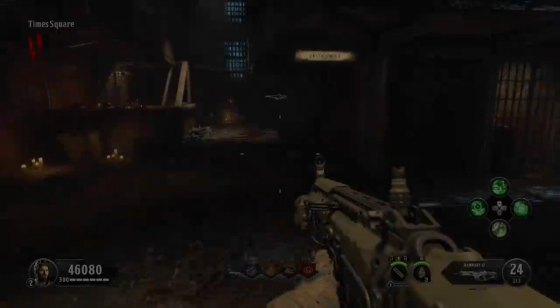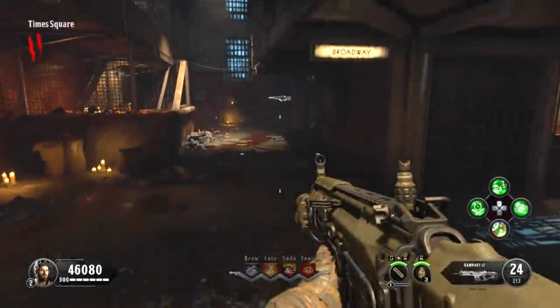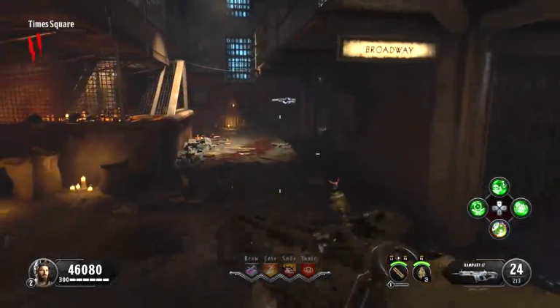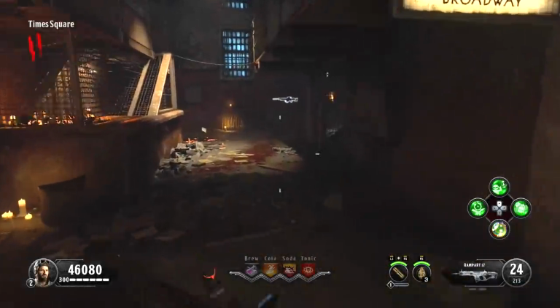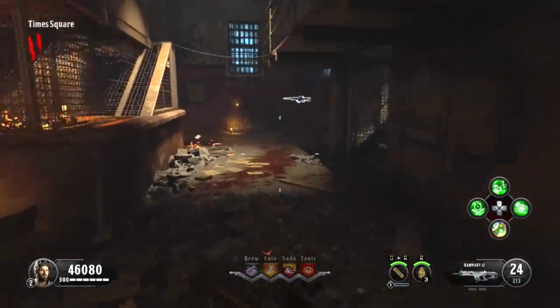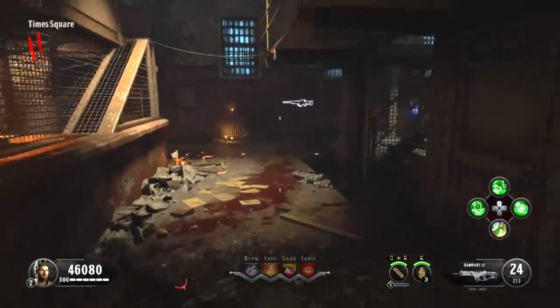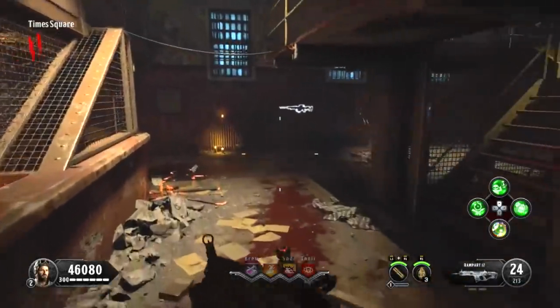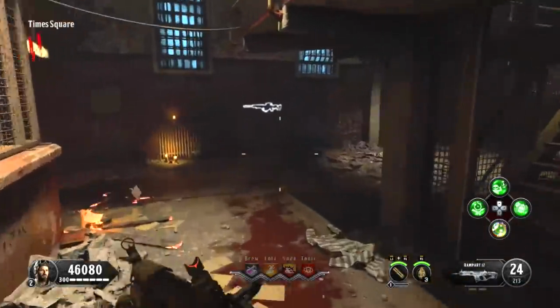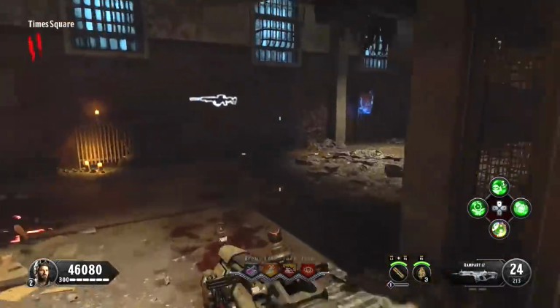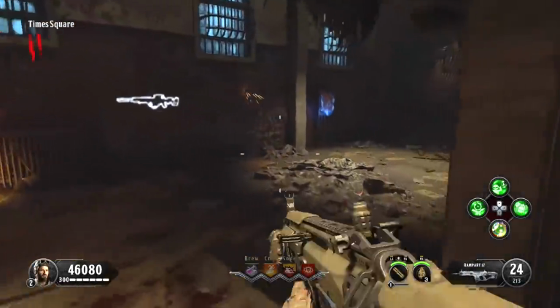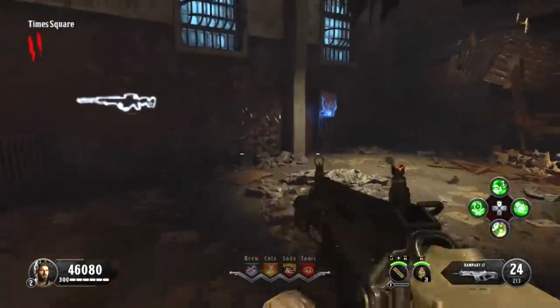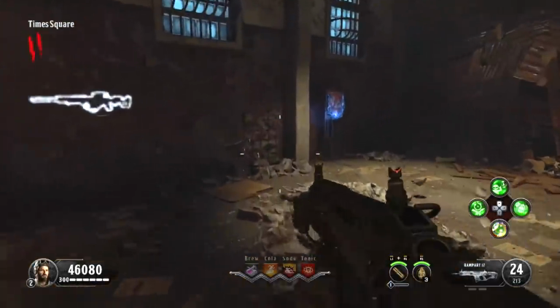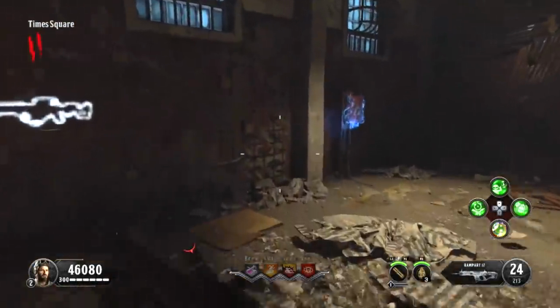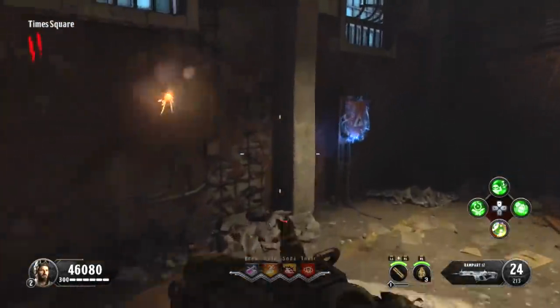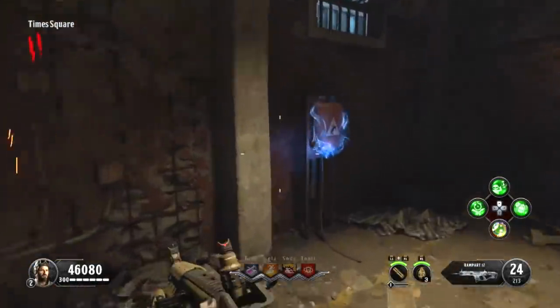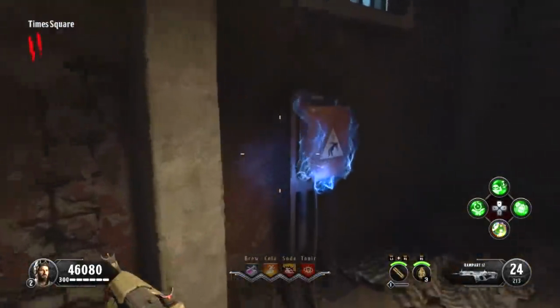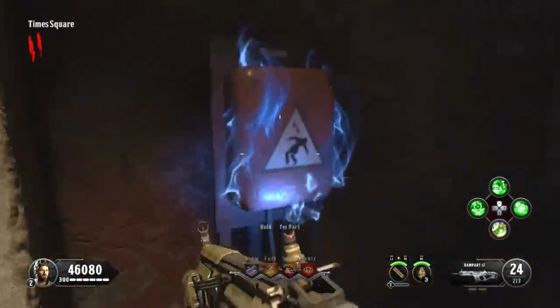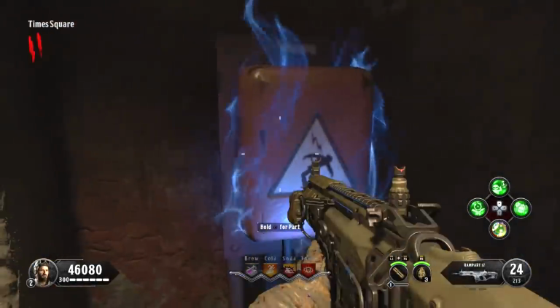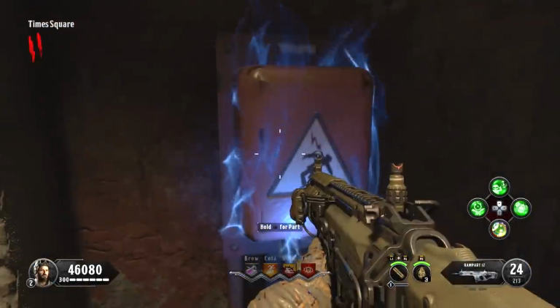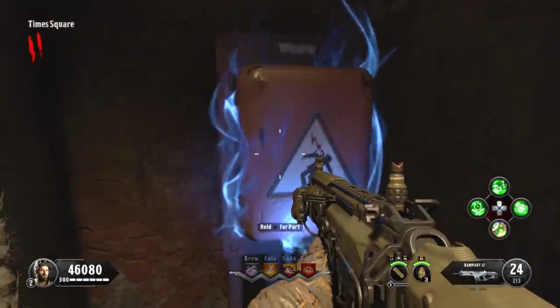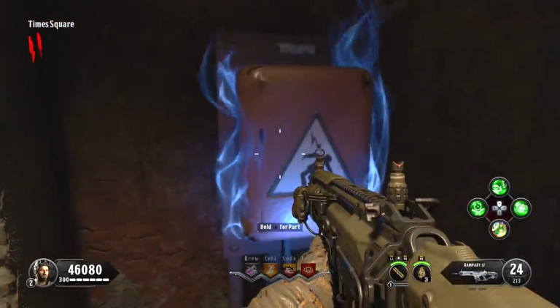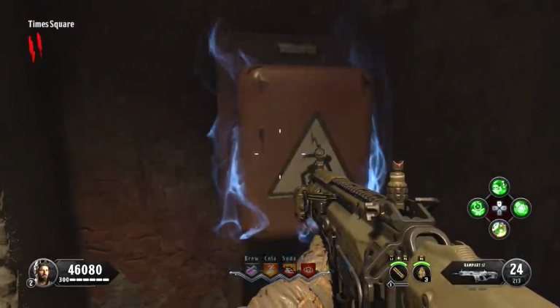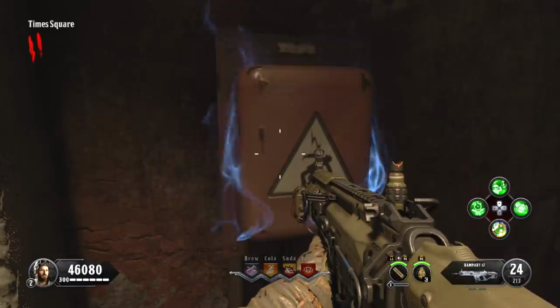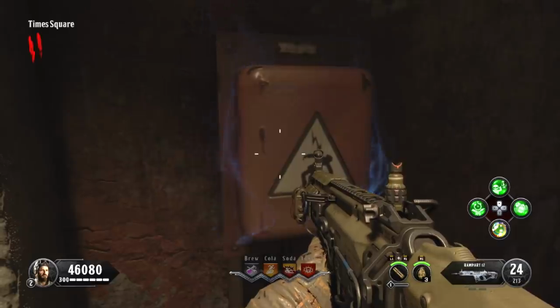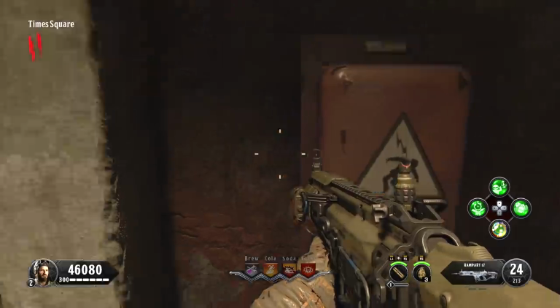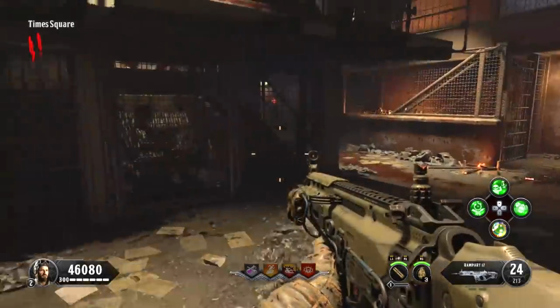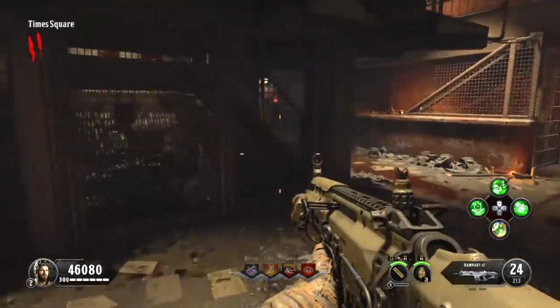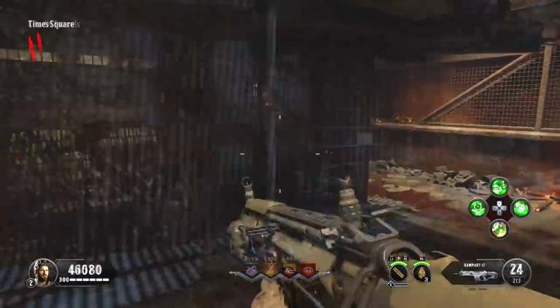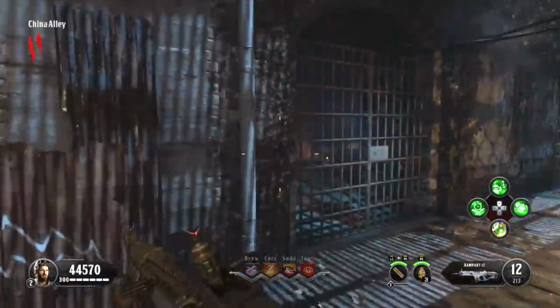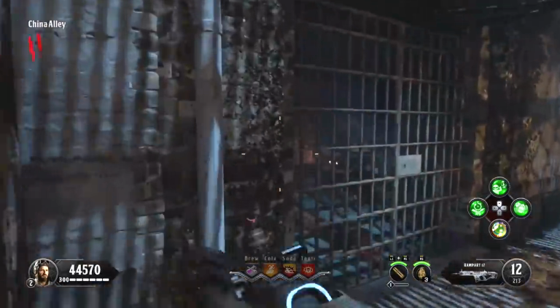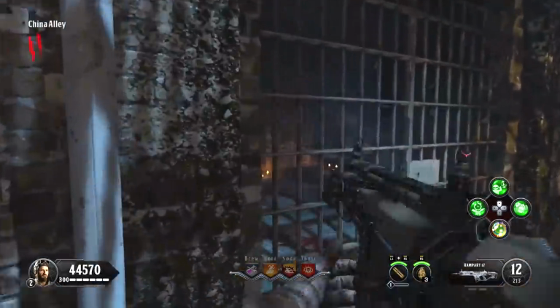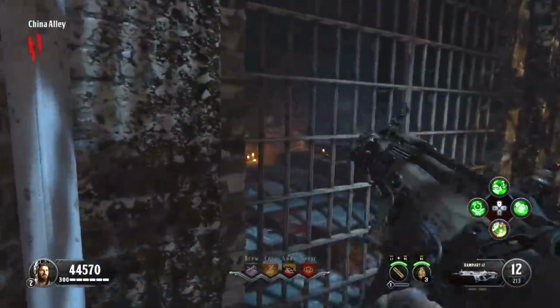Hey guys, I'm going to show you how to get the Unlimited Death Machine on Blood of the Dead. This is a special weapon that you can put in your loadout, and the first thing you need to do is build the shield.